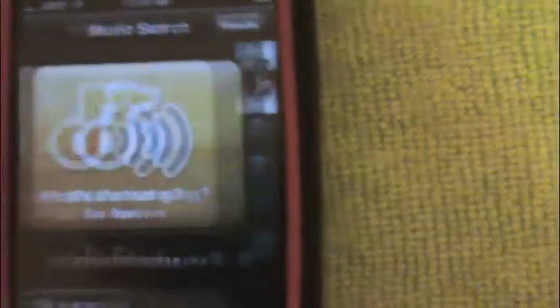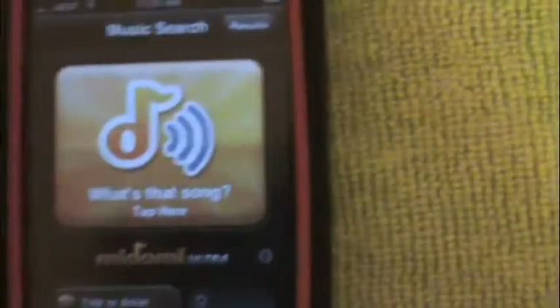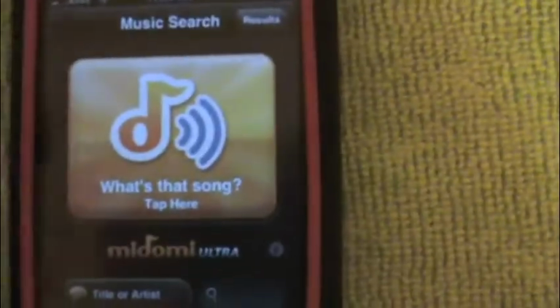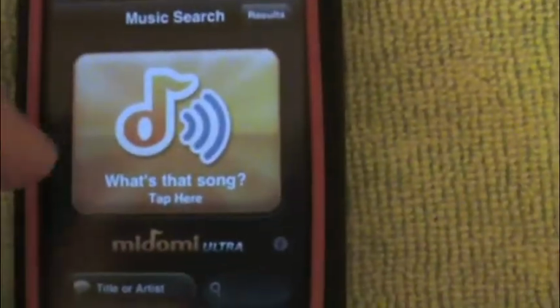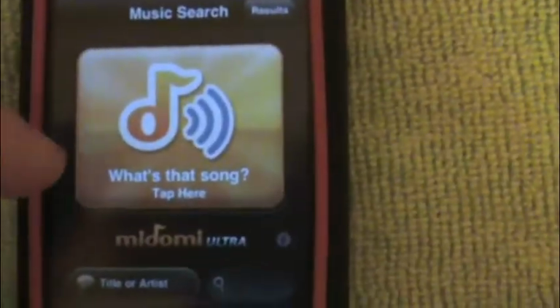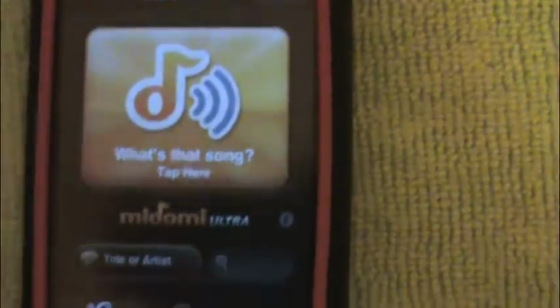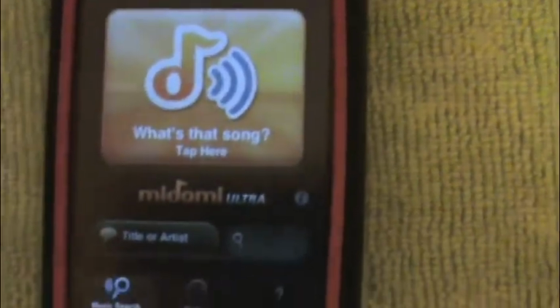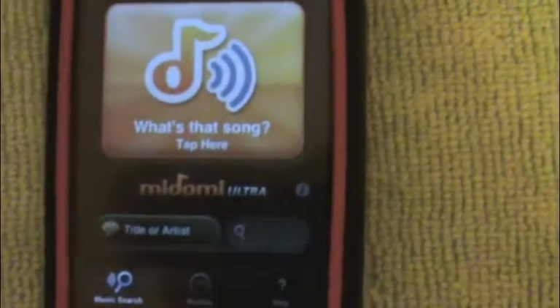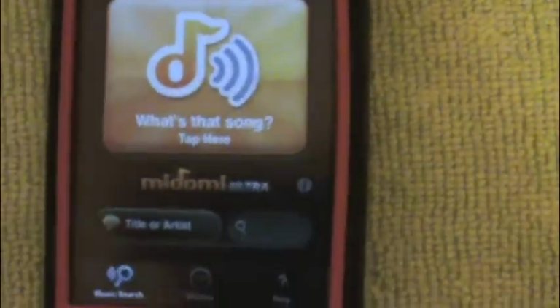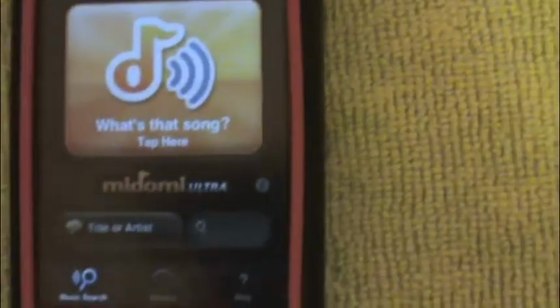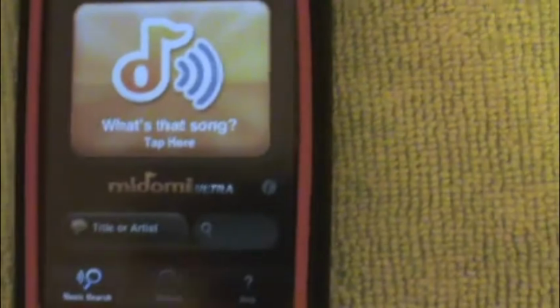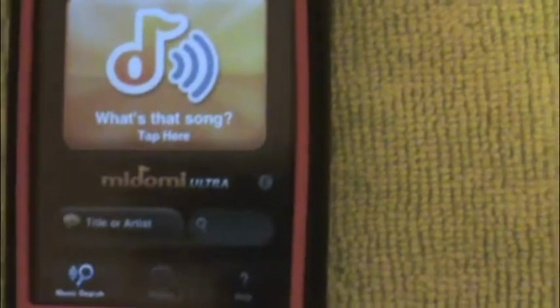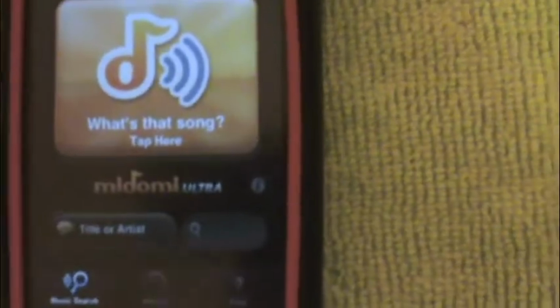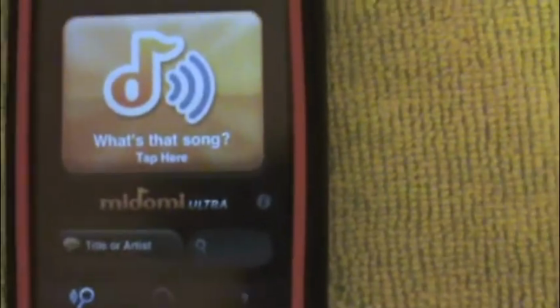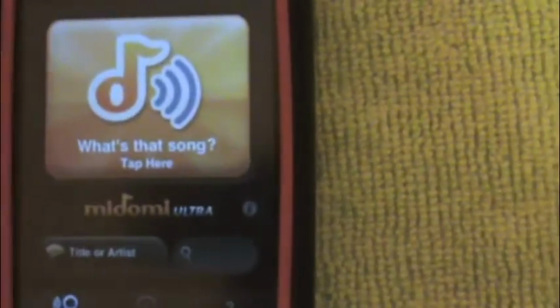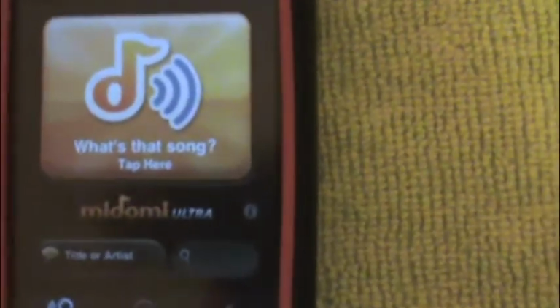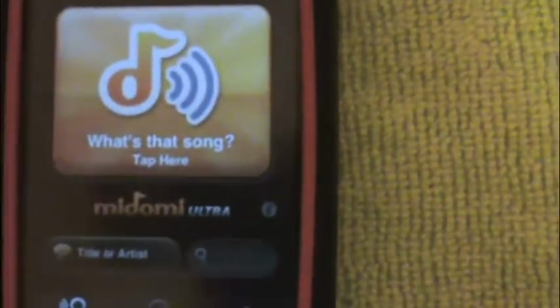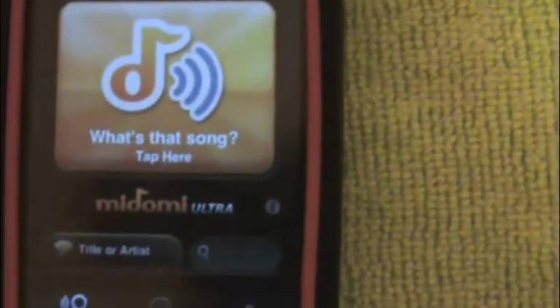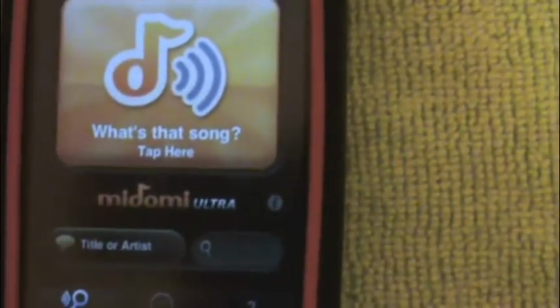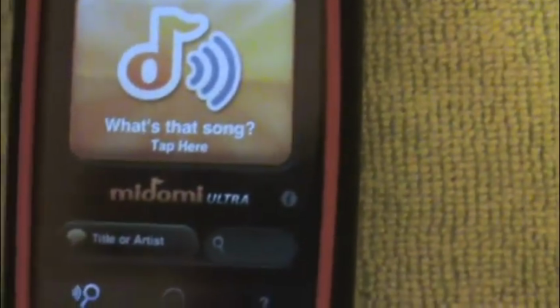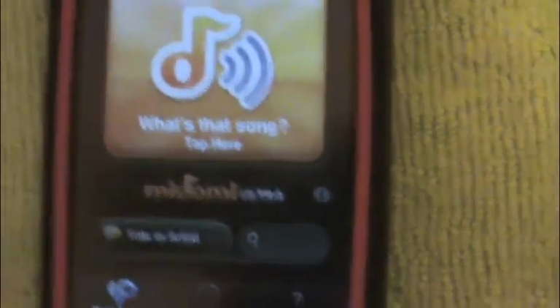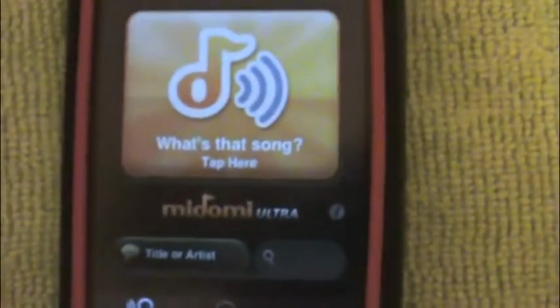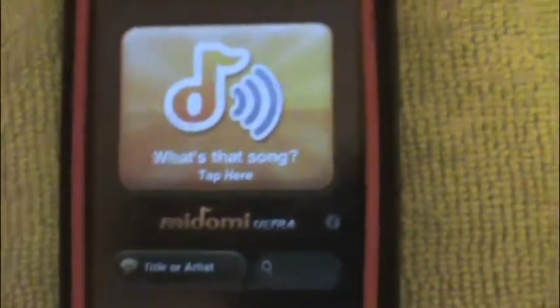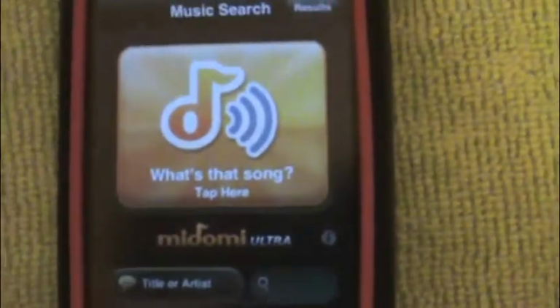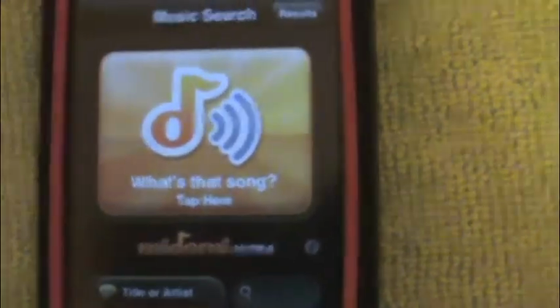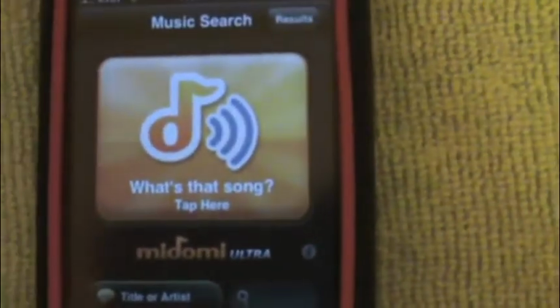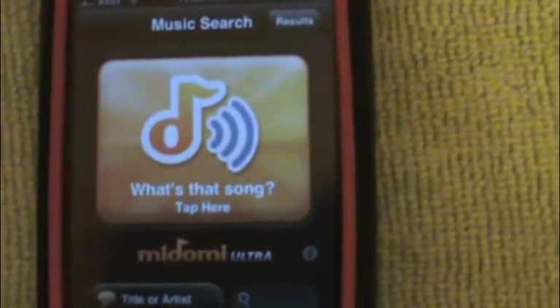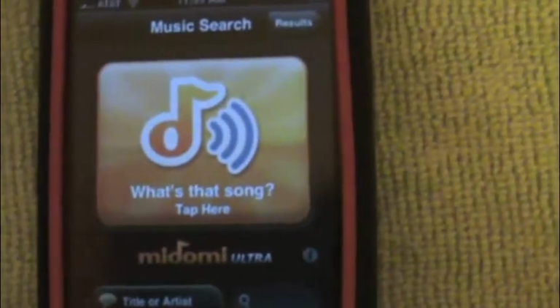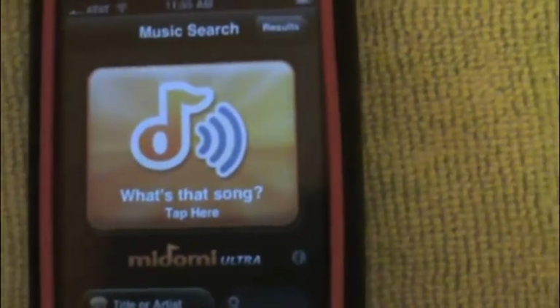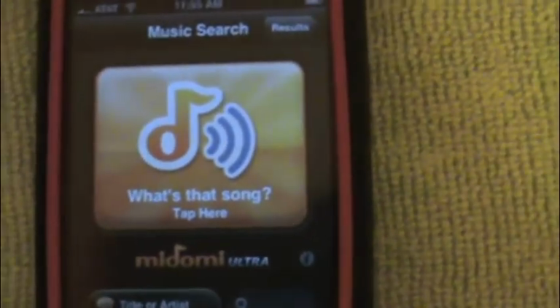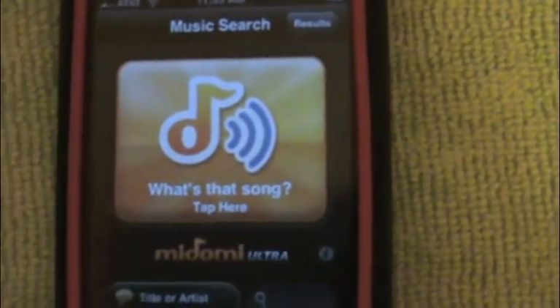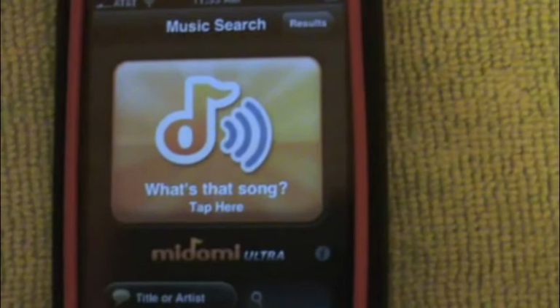So let's do the song identification system. I'm going to play some music and let's have it identify it.